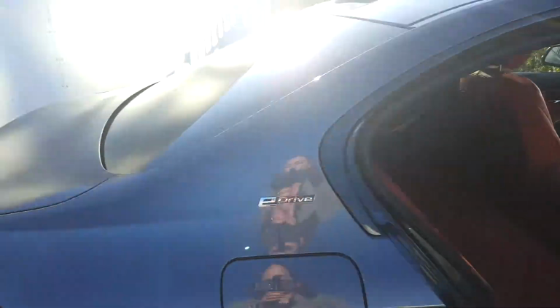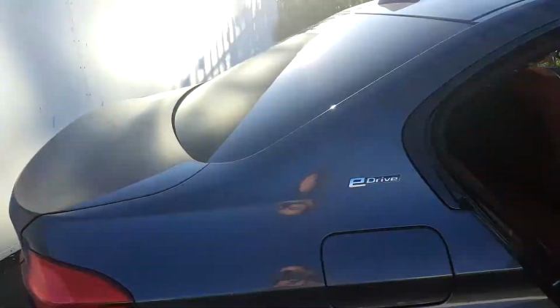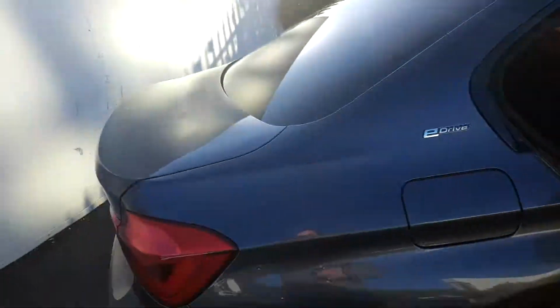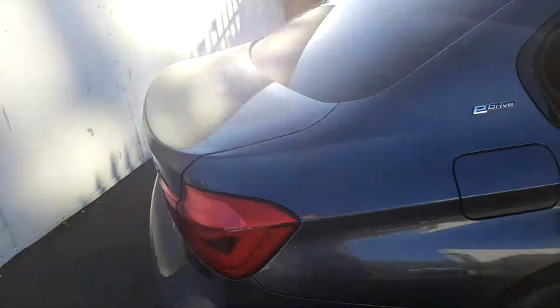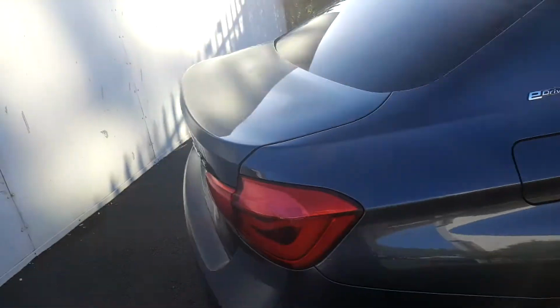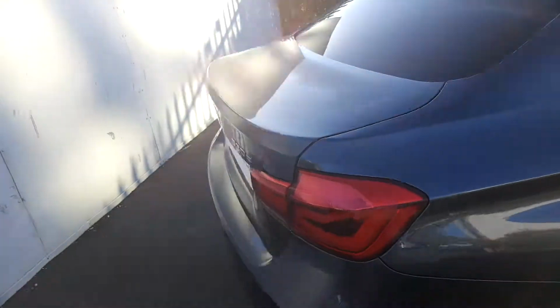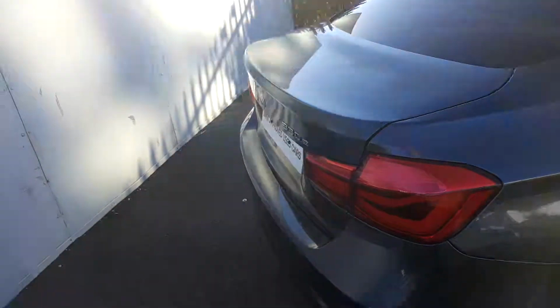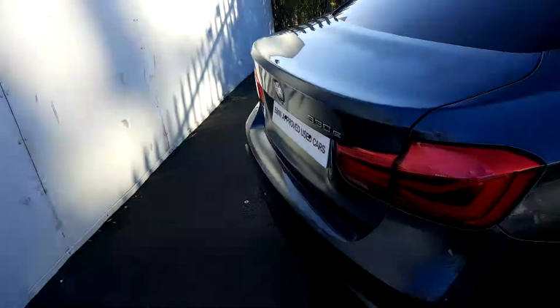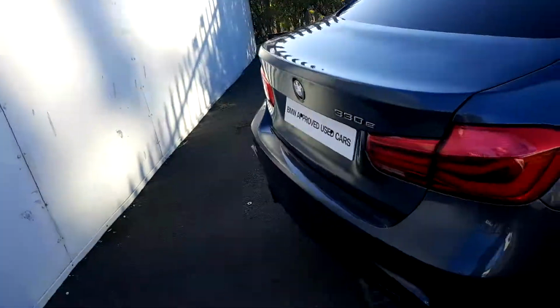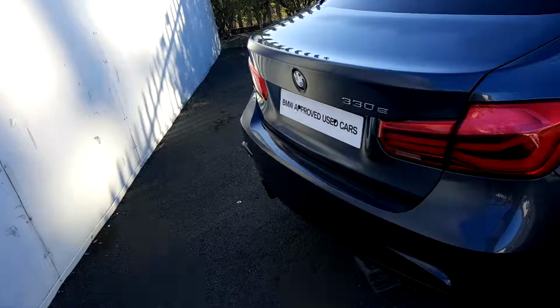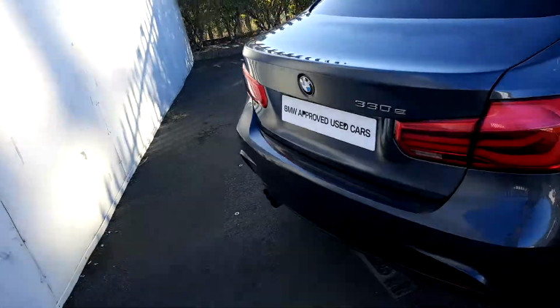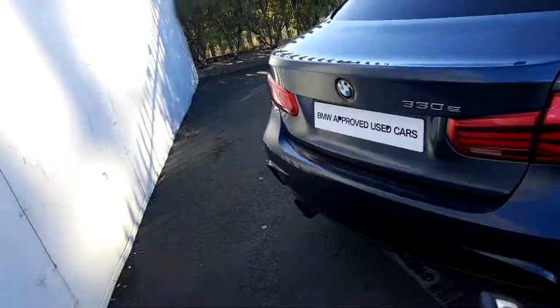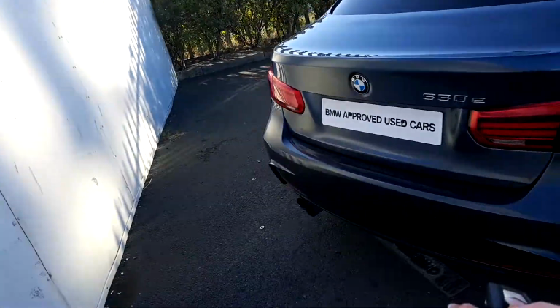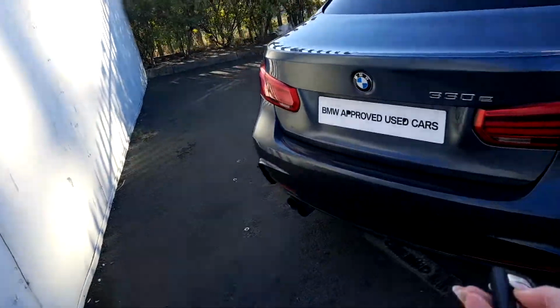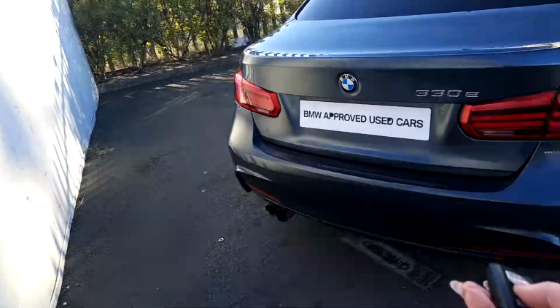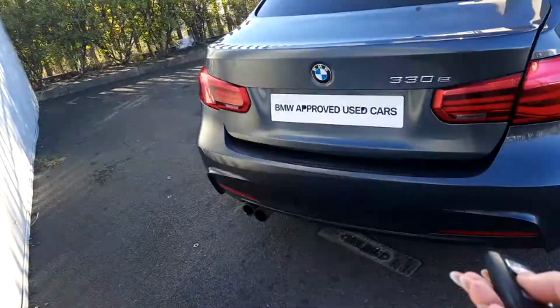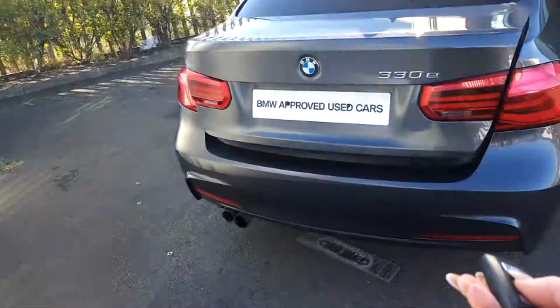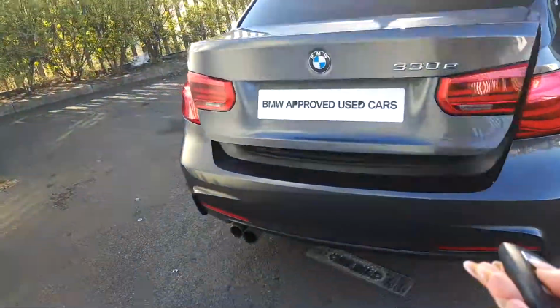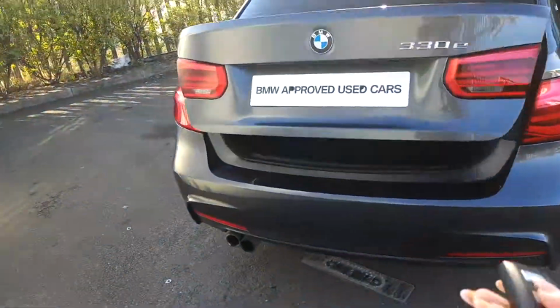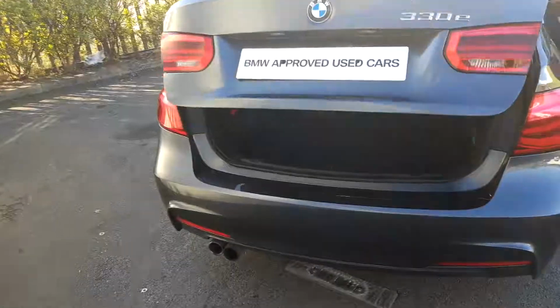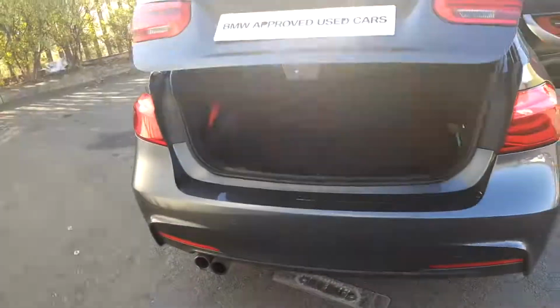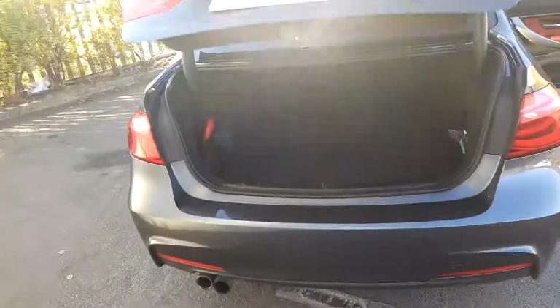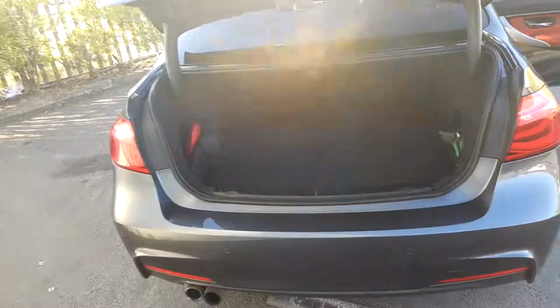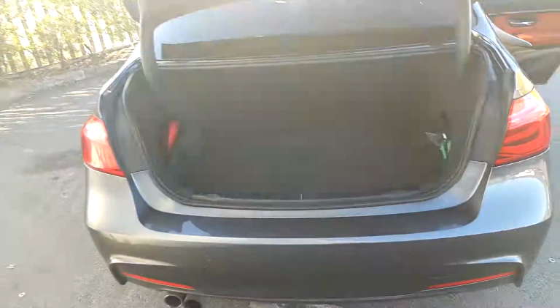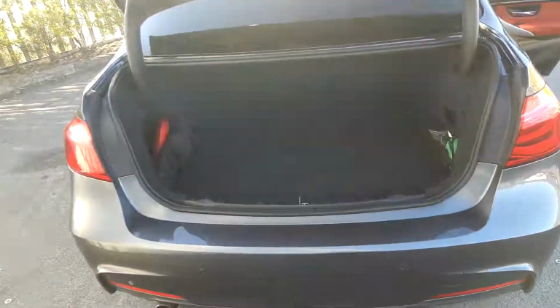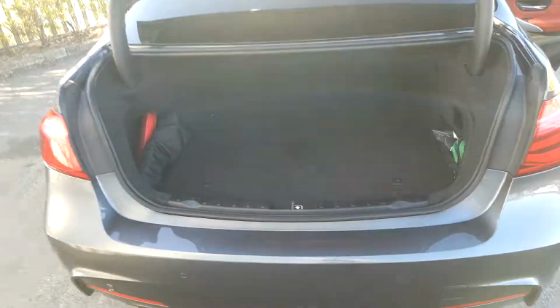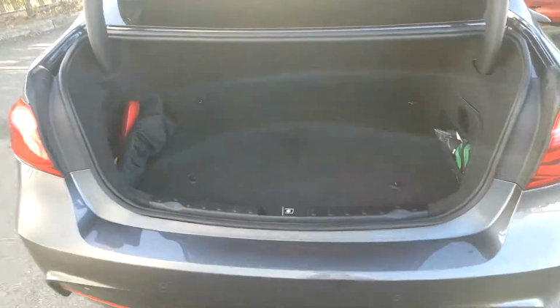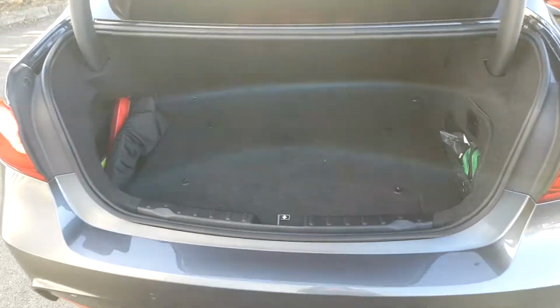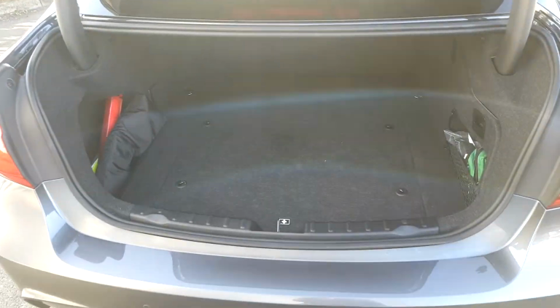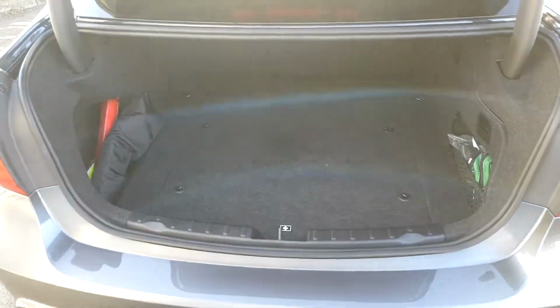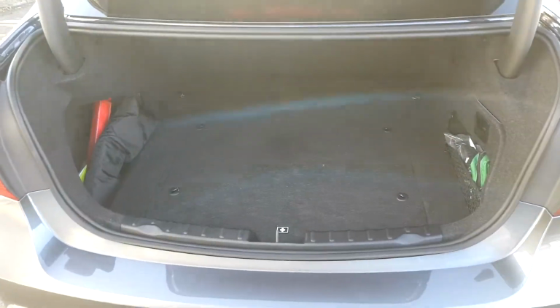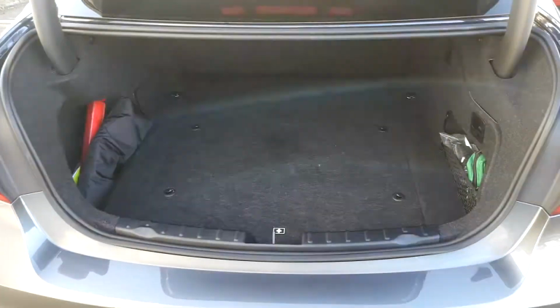Coming around to the boot, it opens with just the touch of a button, and as you can see it's also quite spacious.